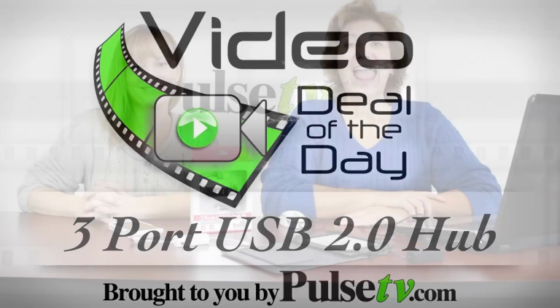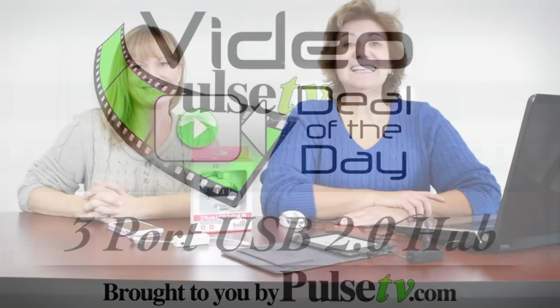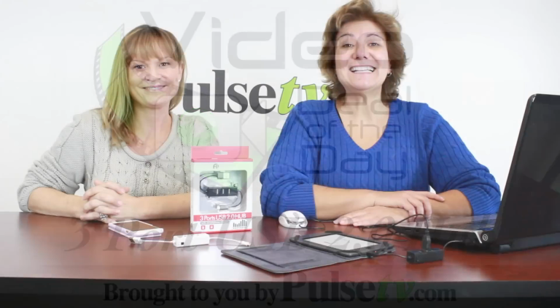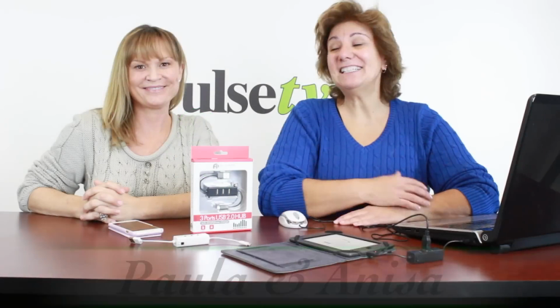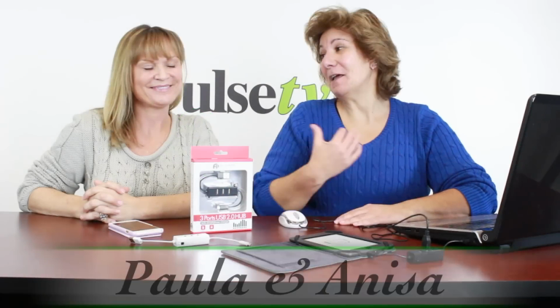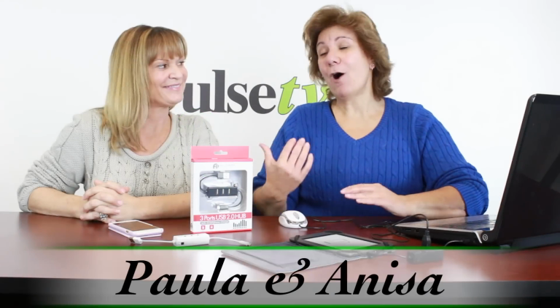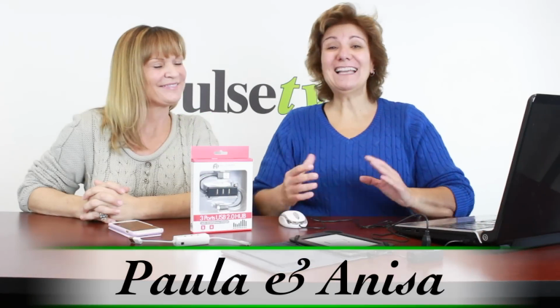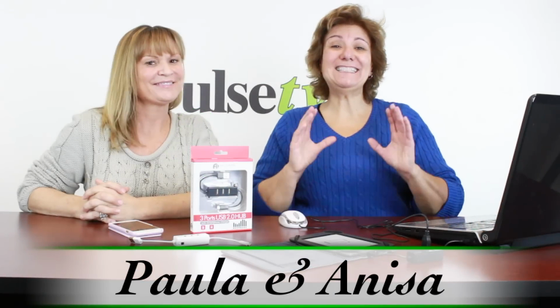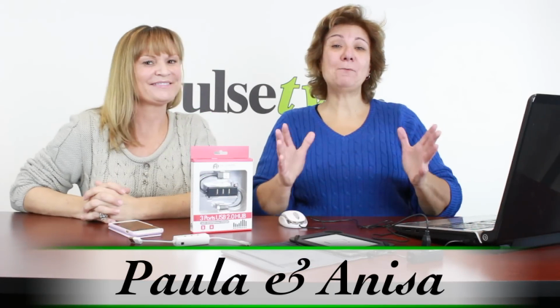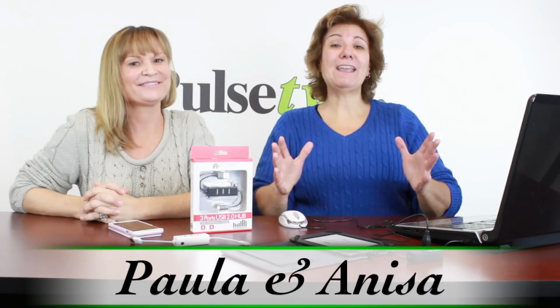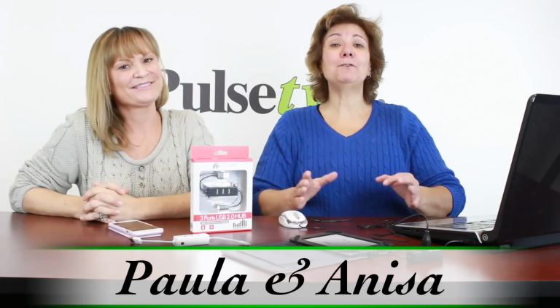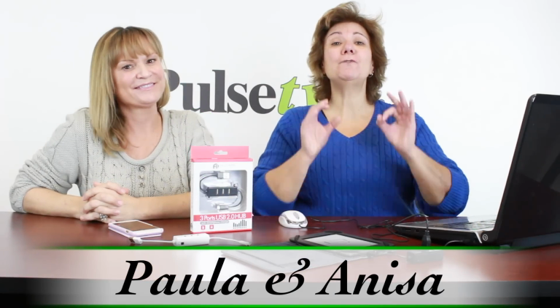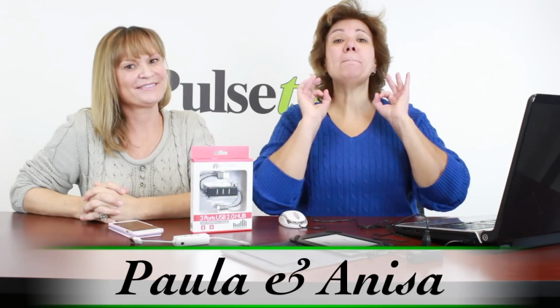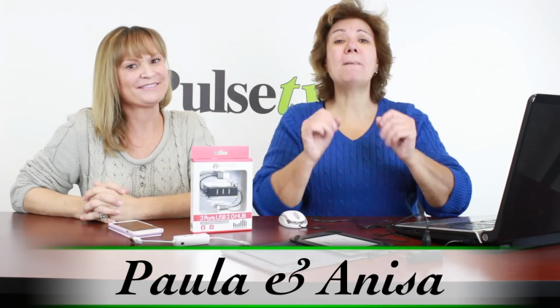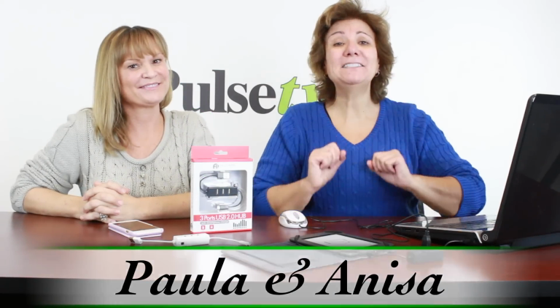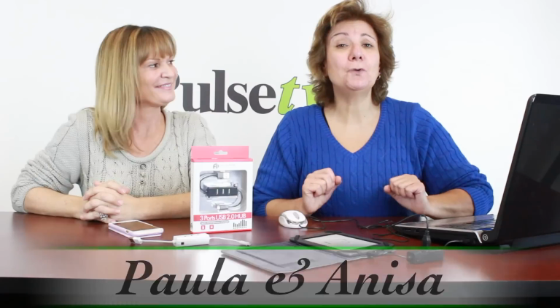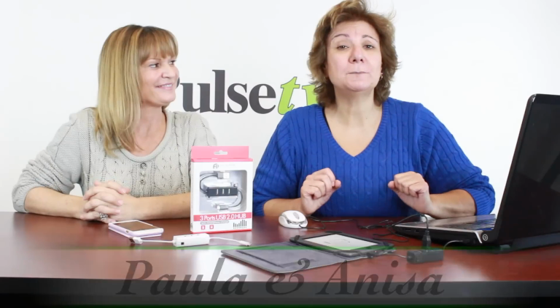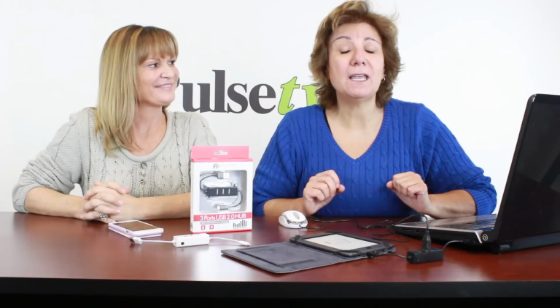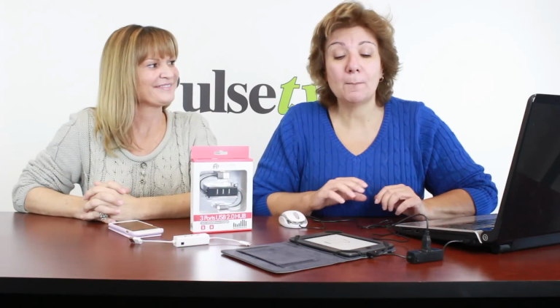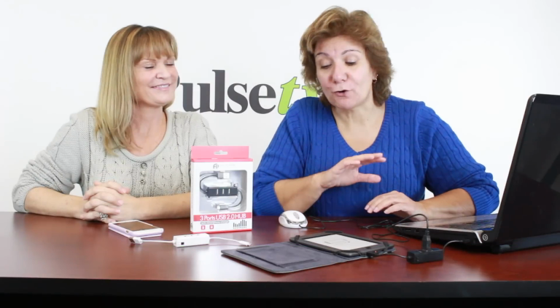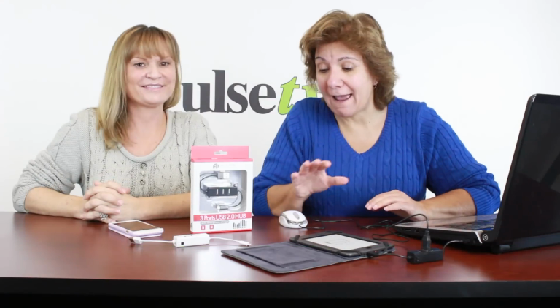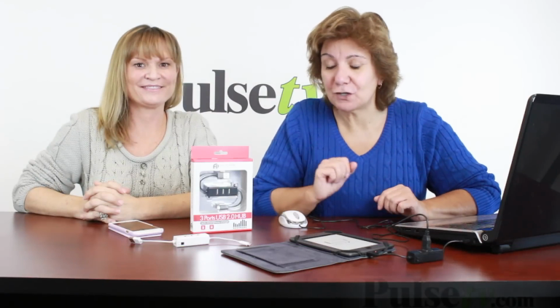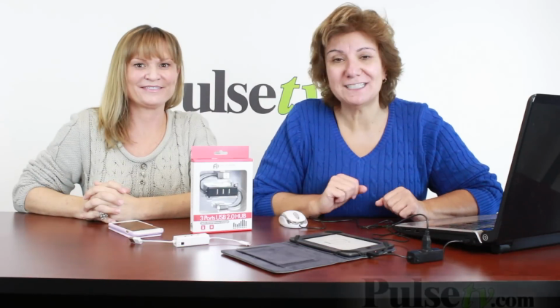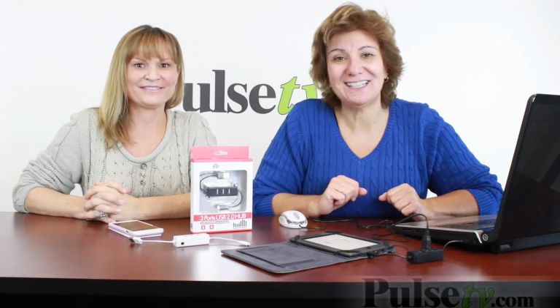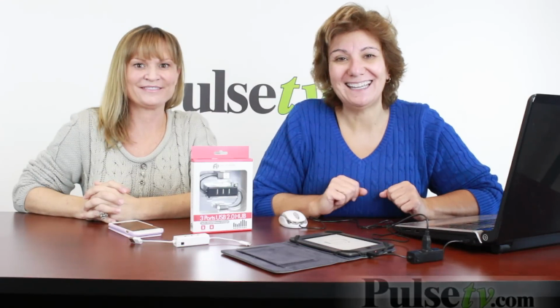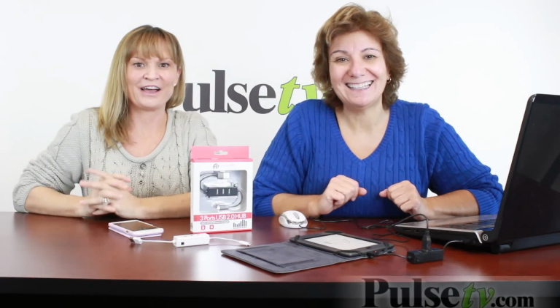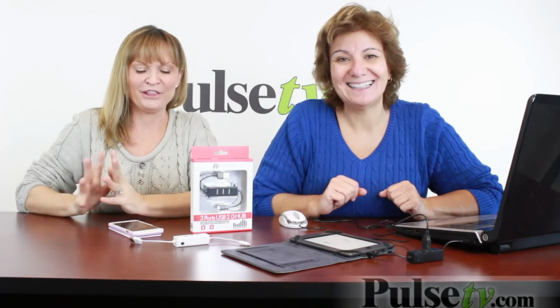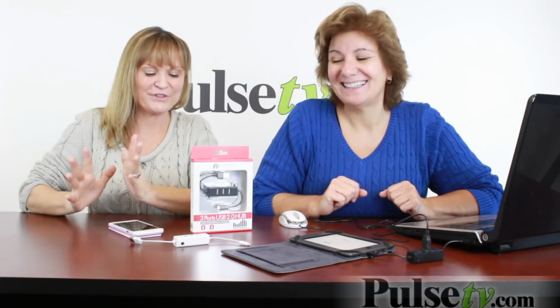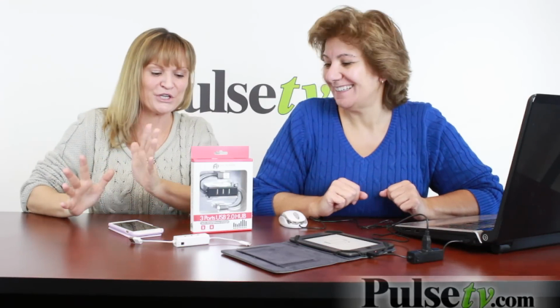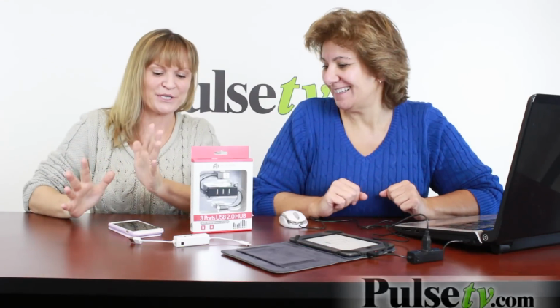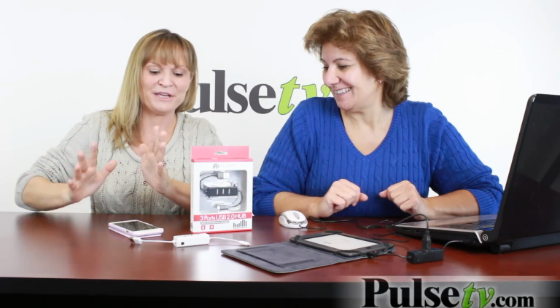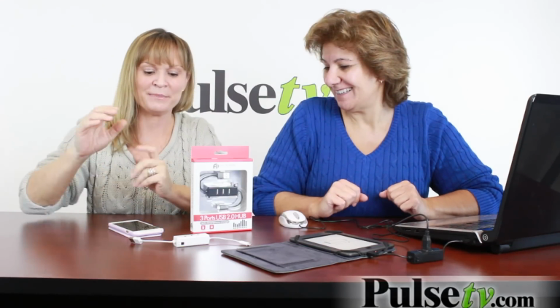Hey, it's Anissa and Paula, and today we've got for you the best USB hub you're ever going to see. I love this USB hub.